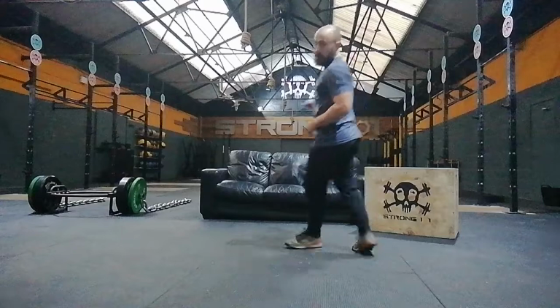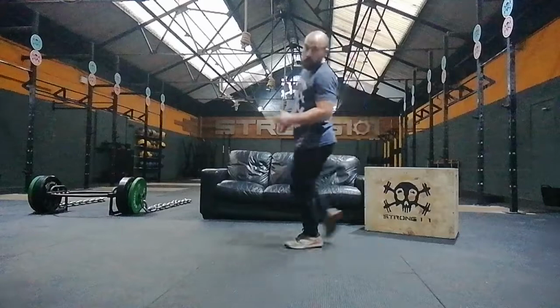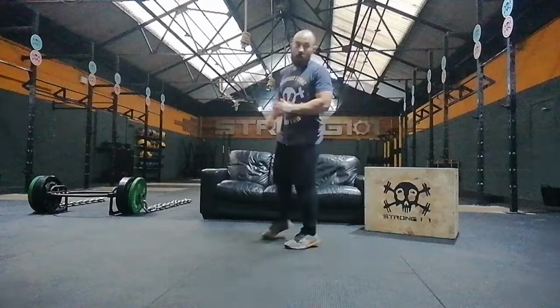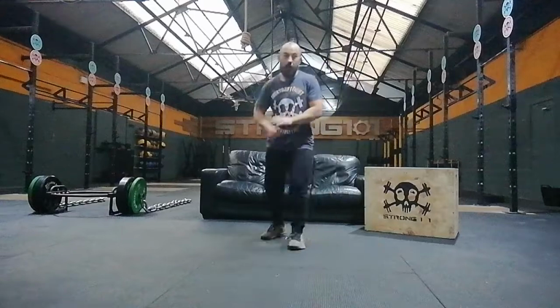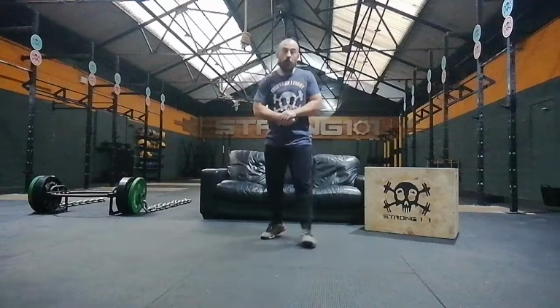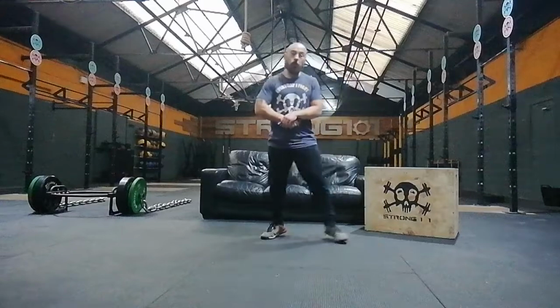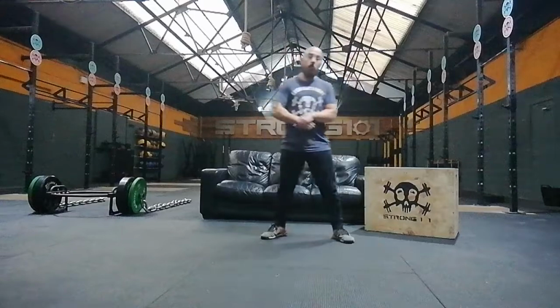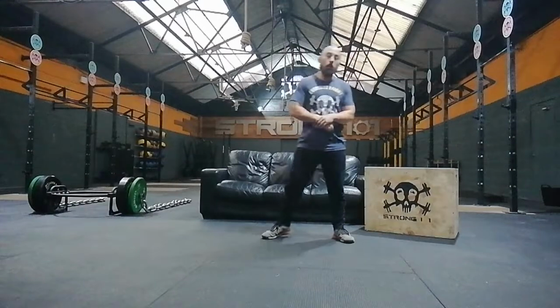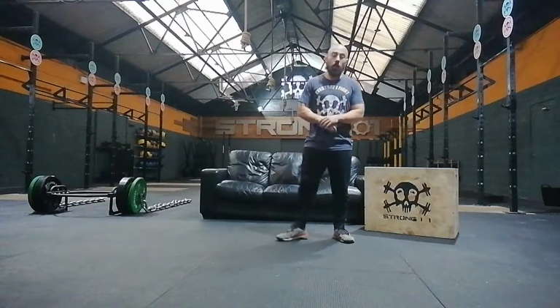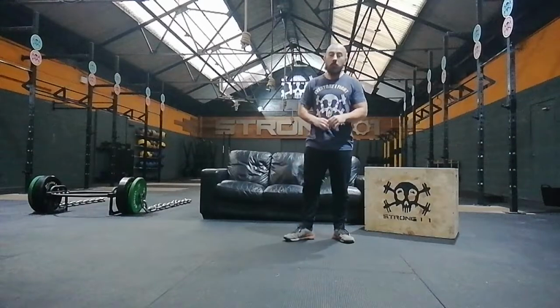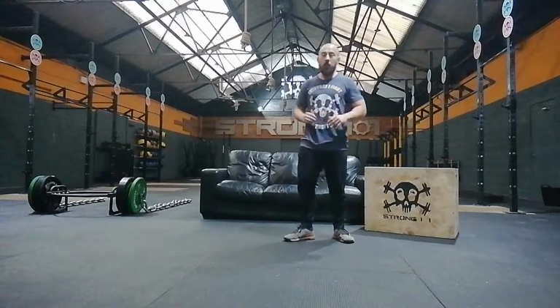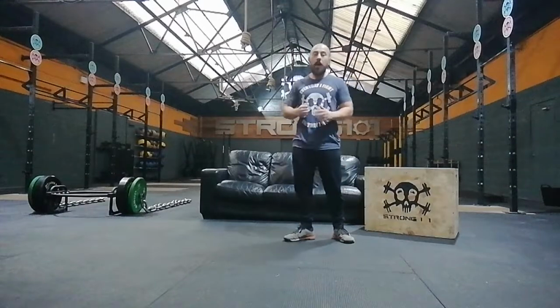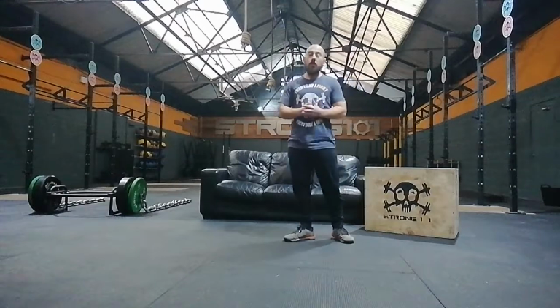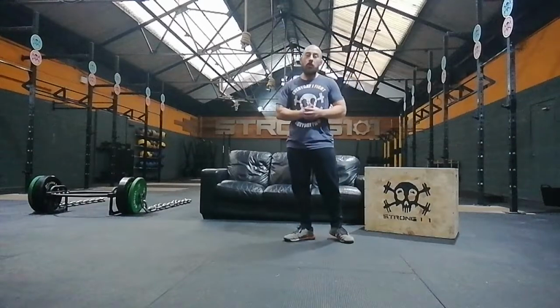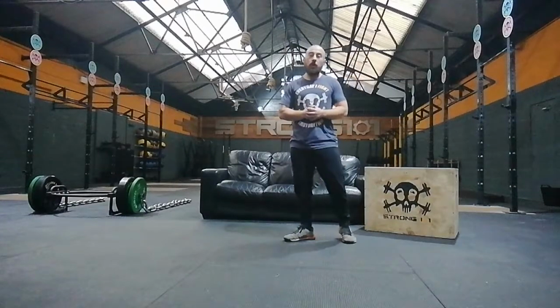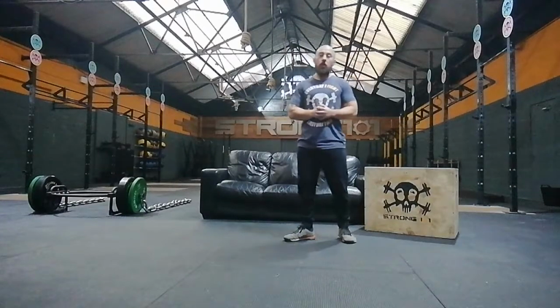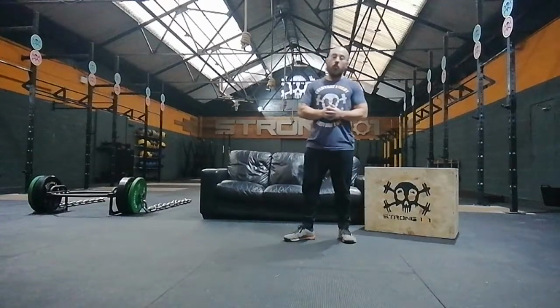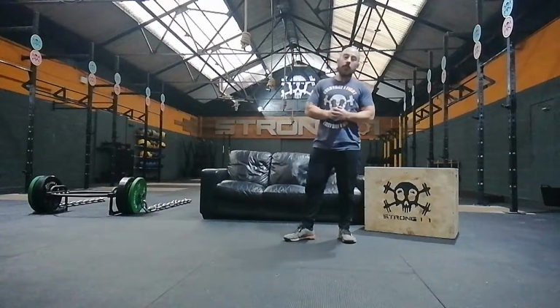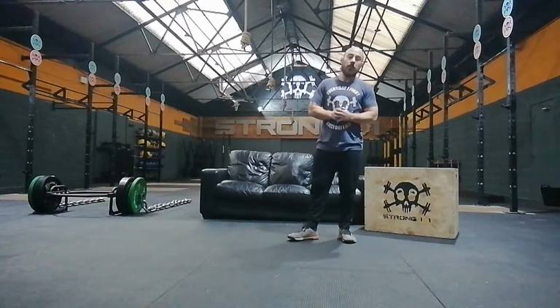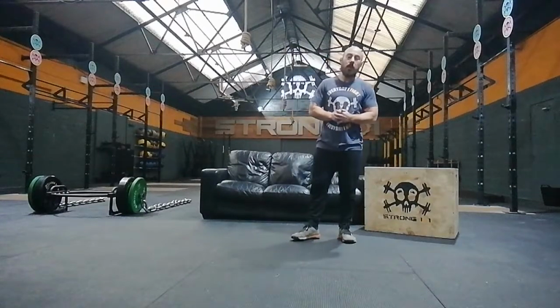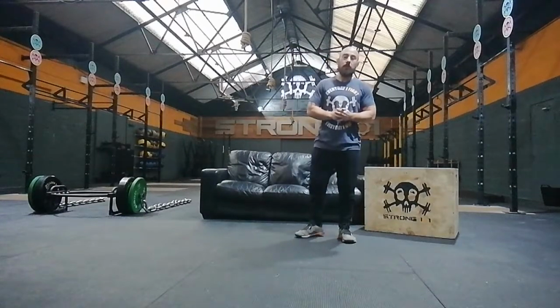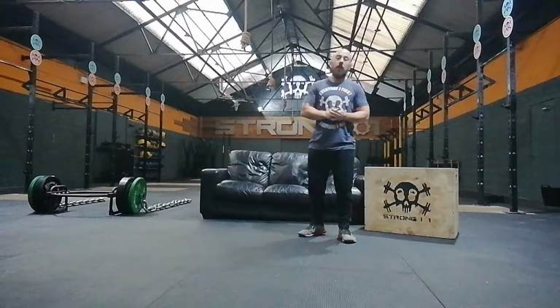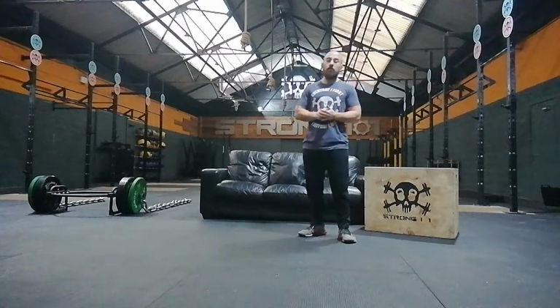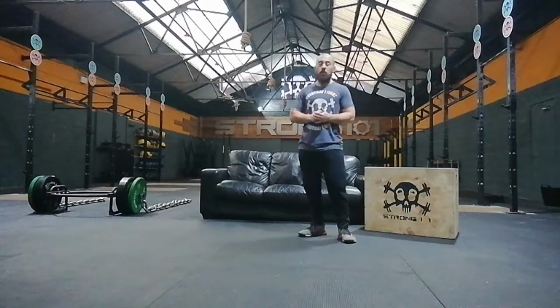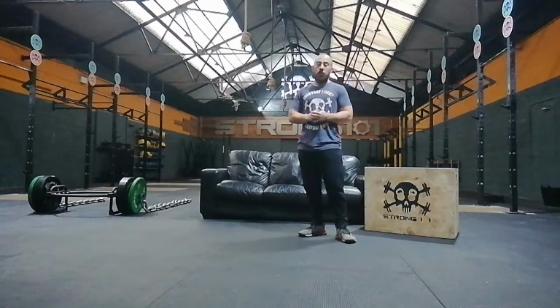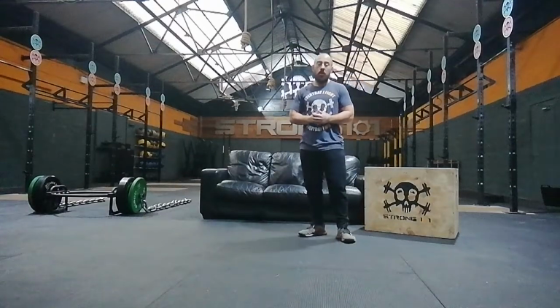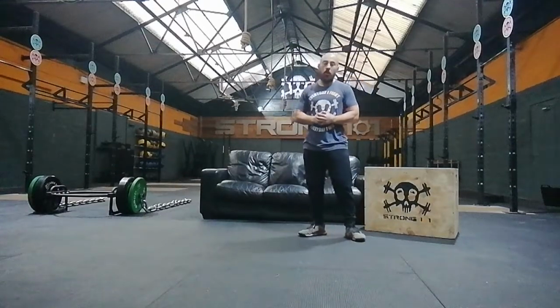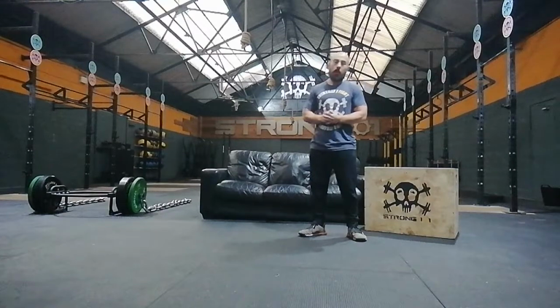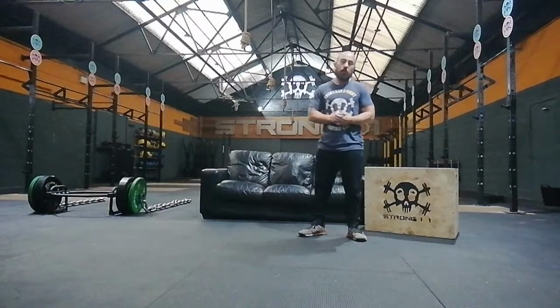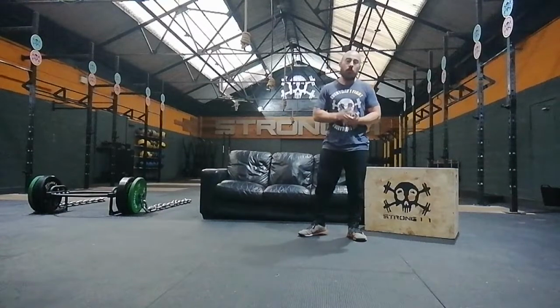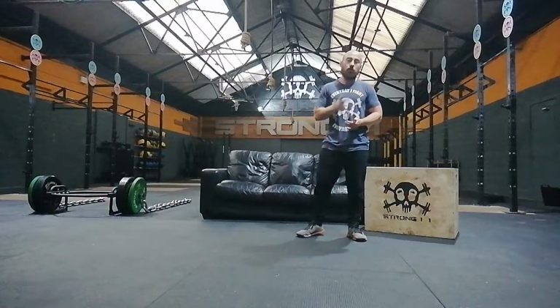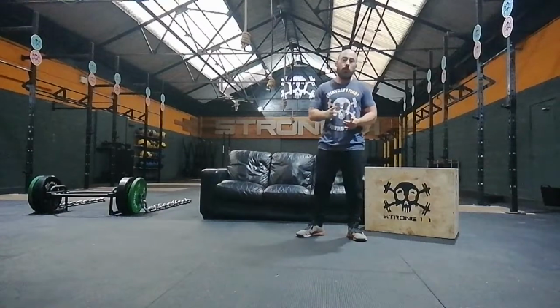Alright, it's come around quick but we are going to be doing Wednesday challenge again — lockdown challenge 2.